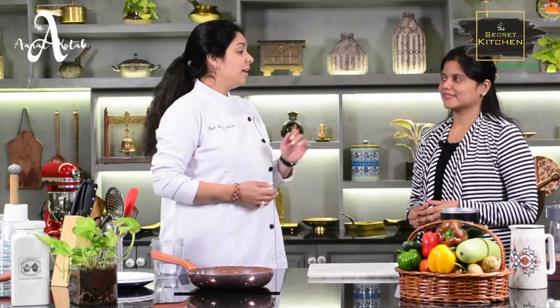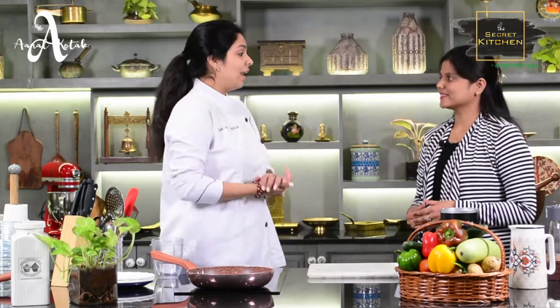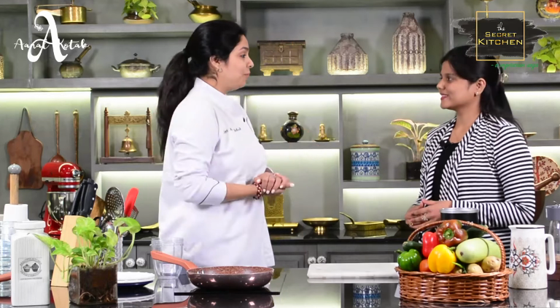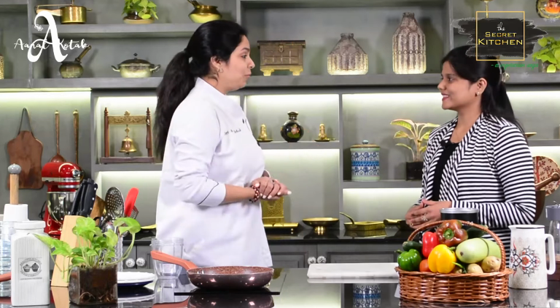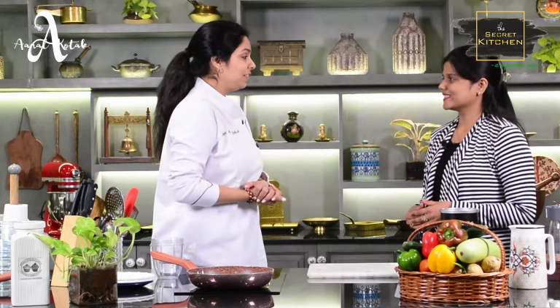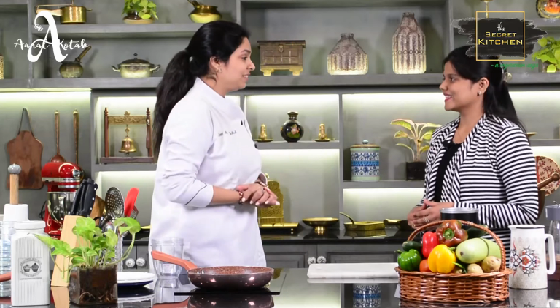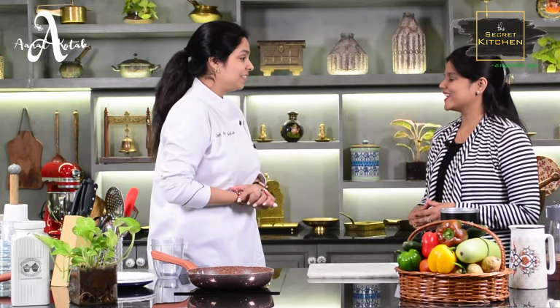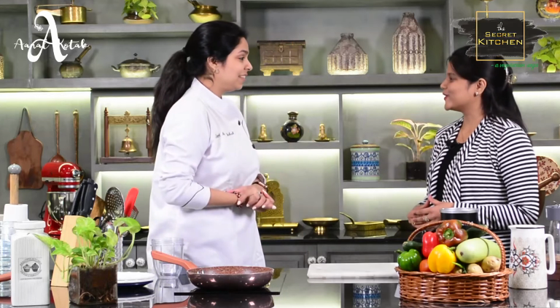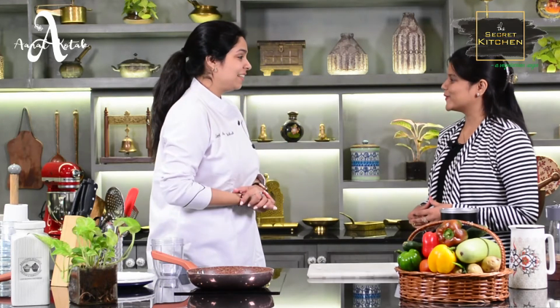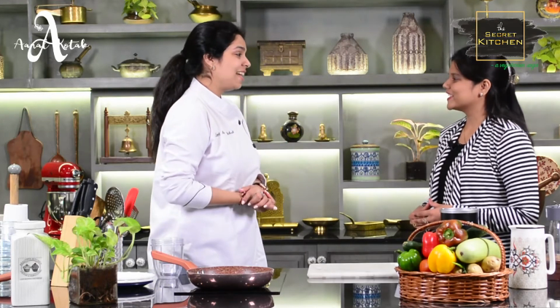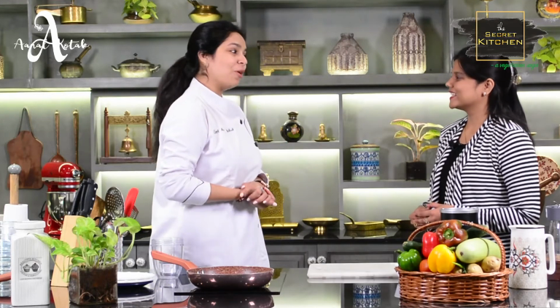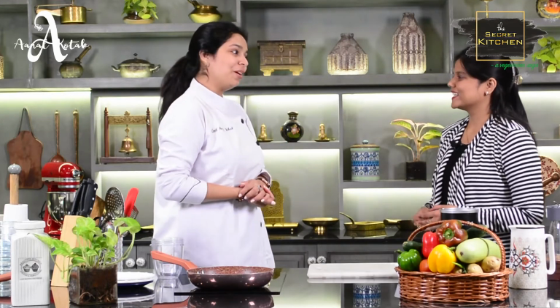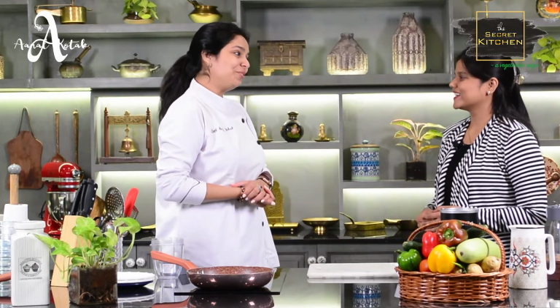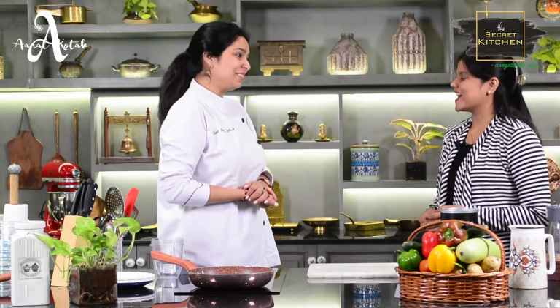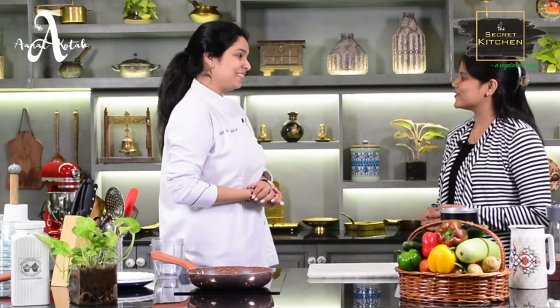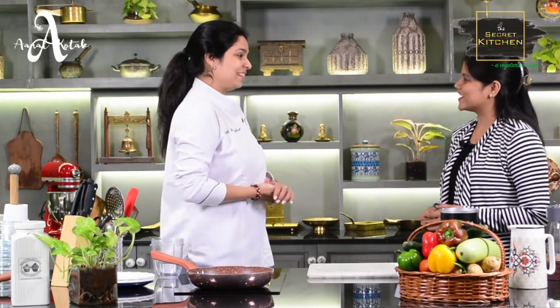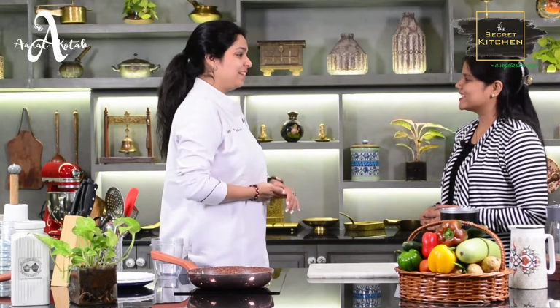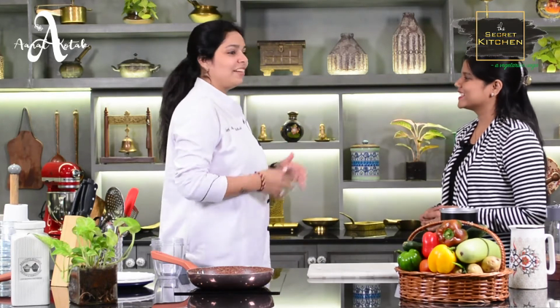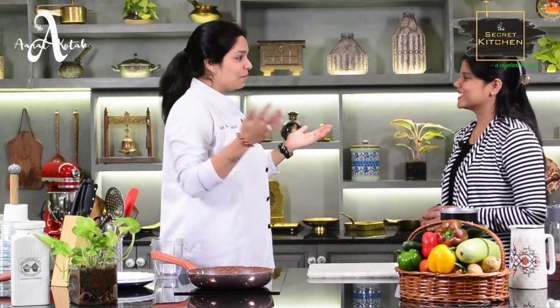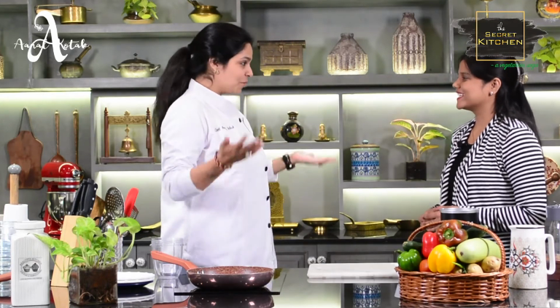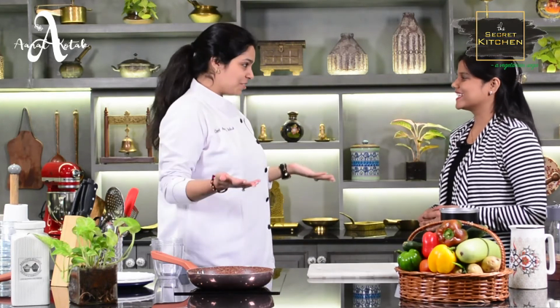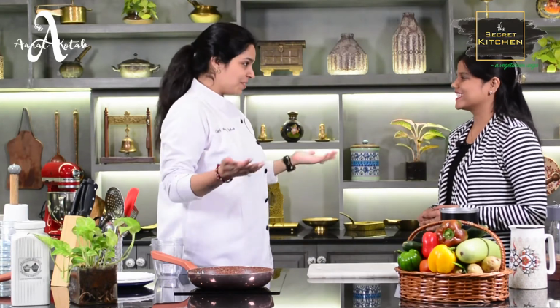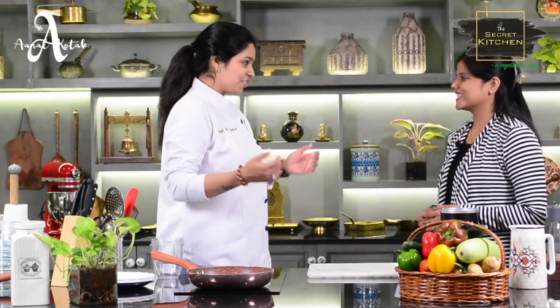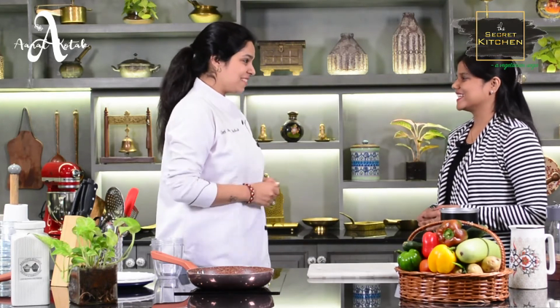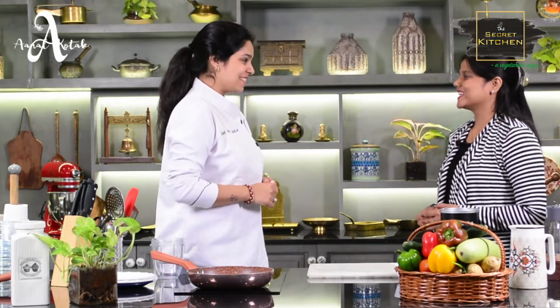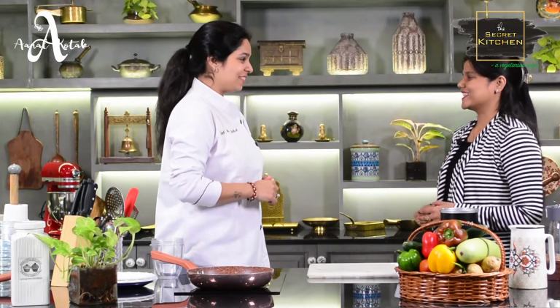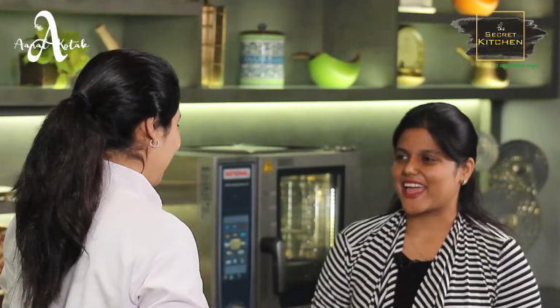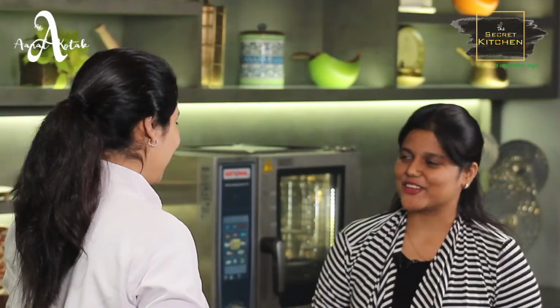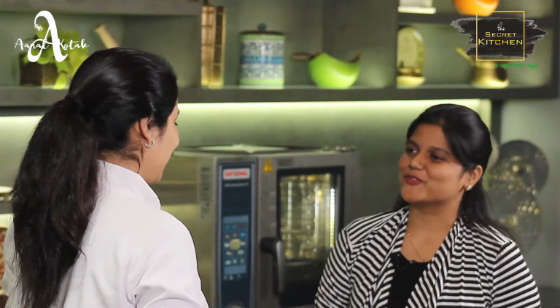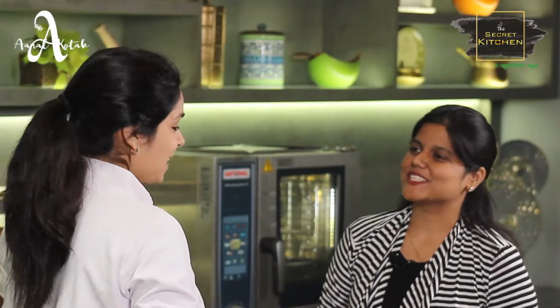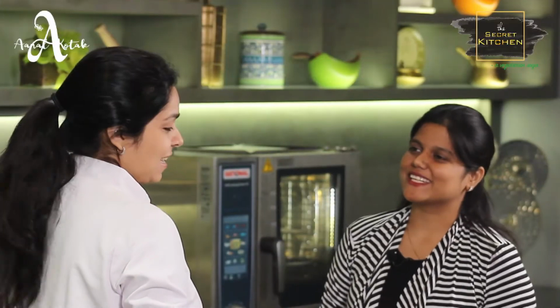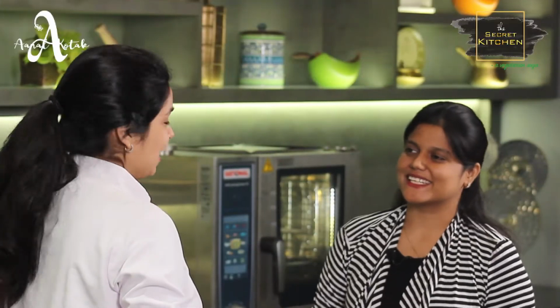Hi Bhumi. Hello. How are you? I'm fine. Welcome to Kitchen Magician Season 3. Thank you for selecting me.